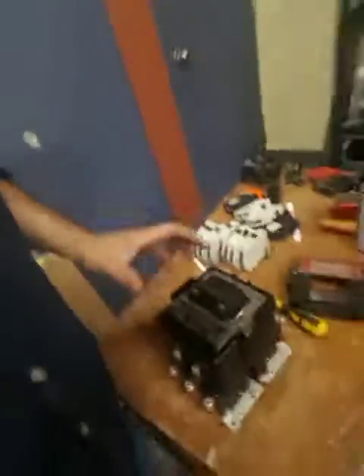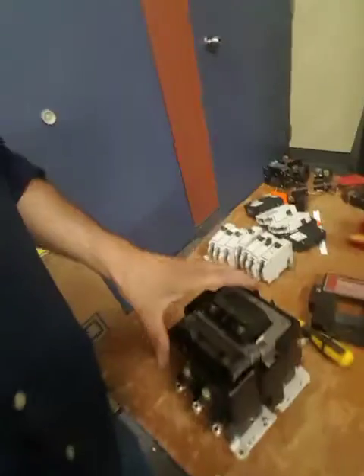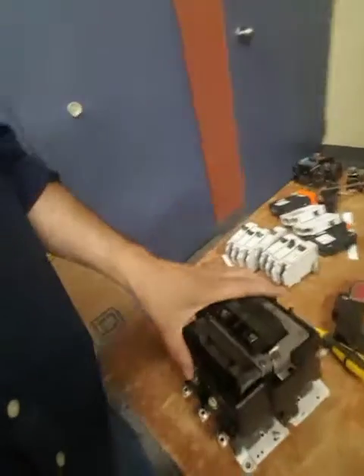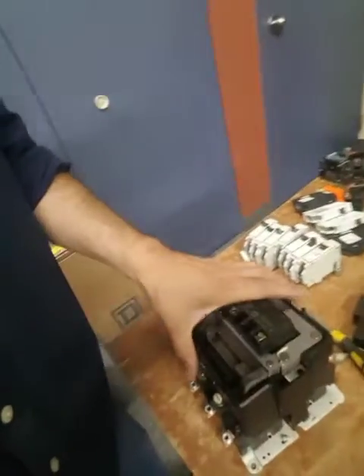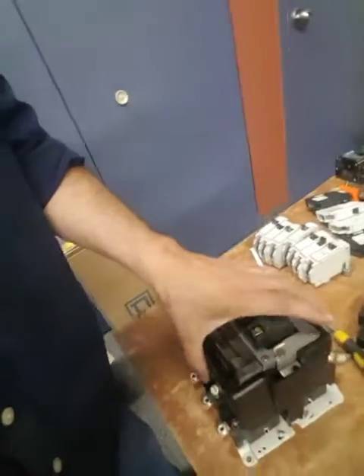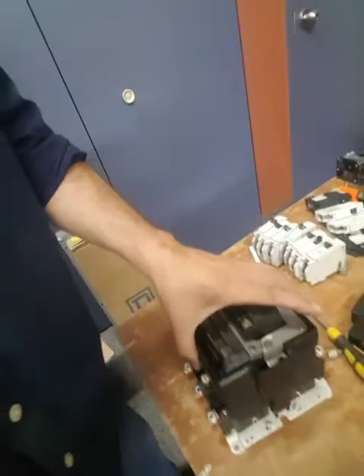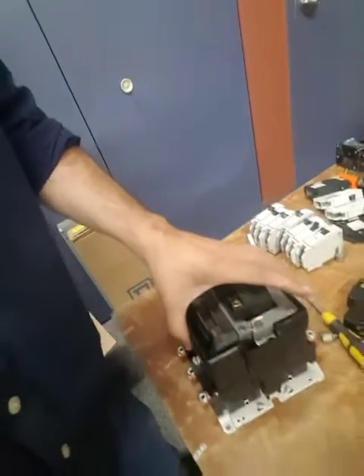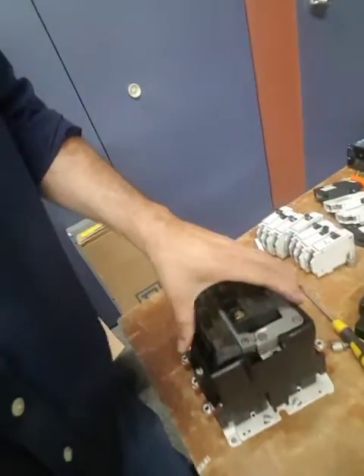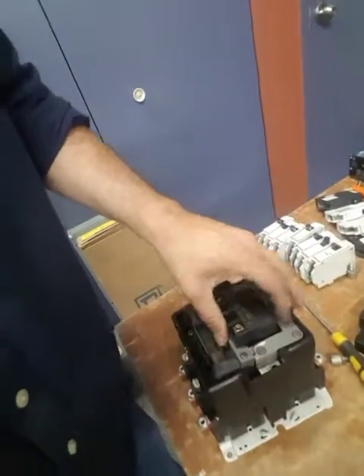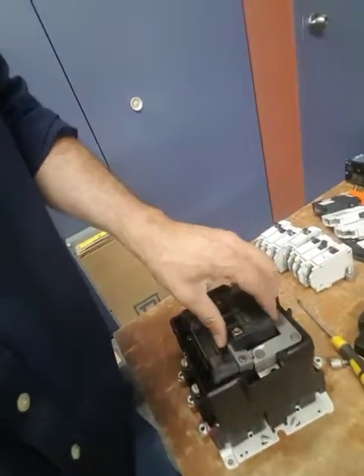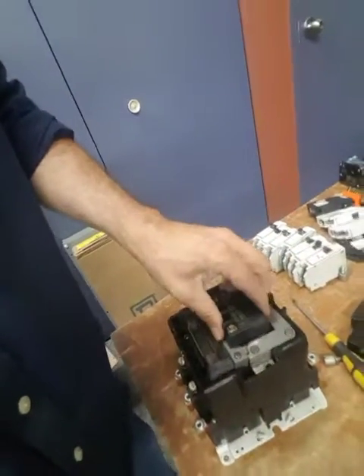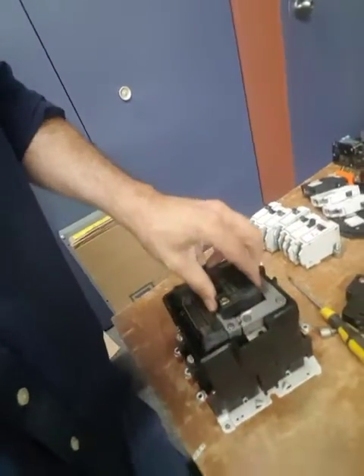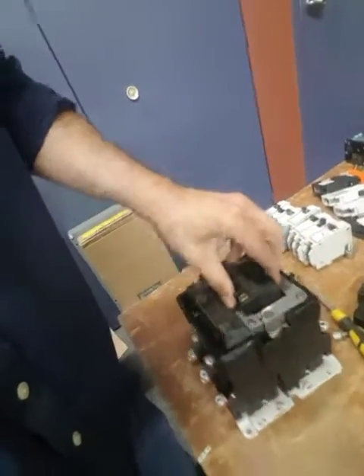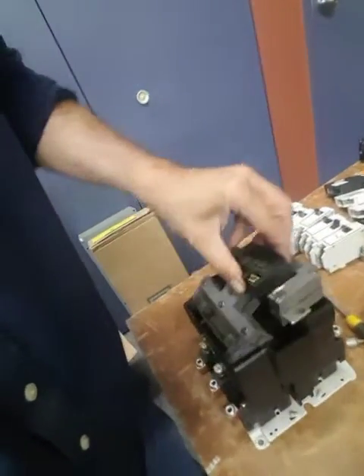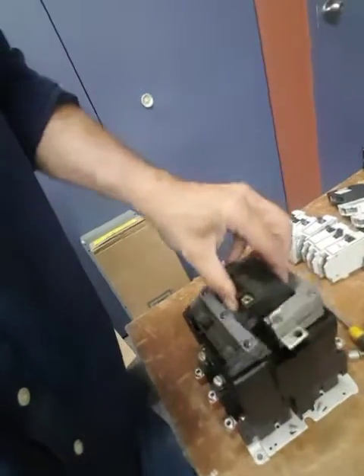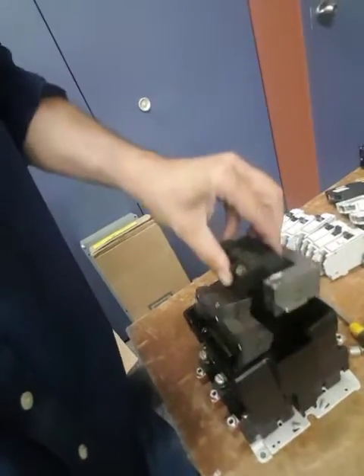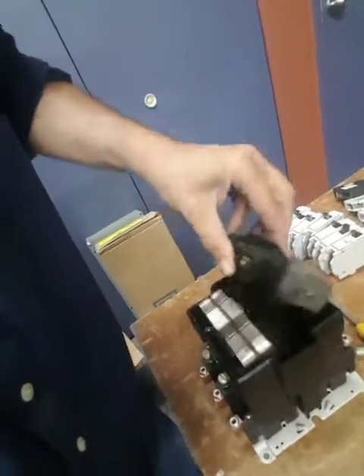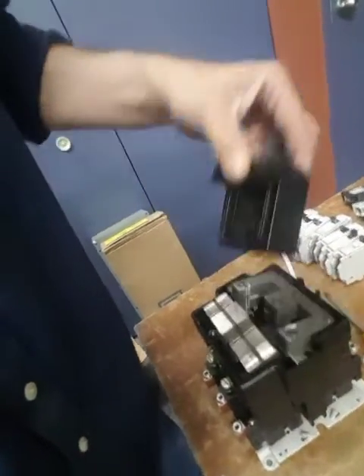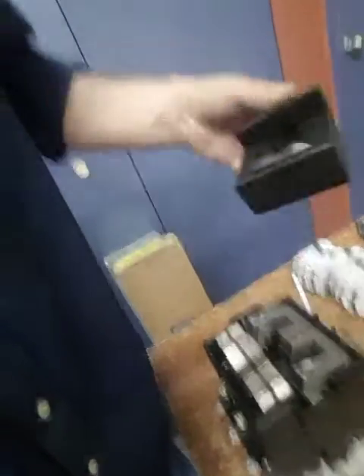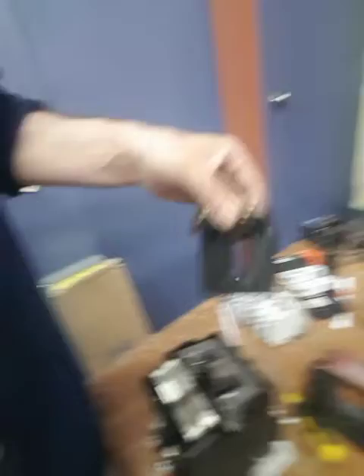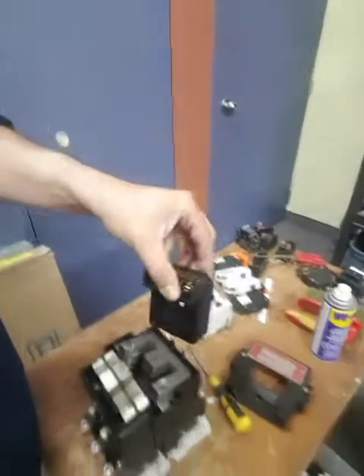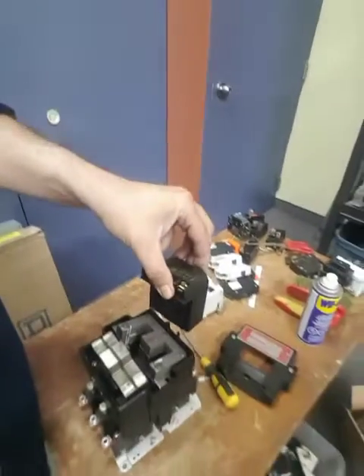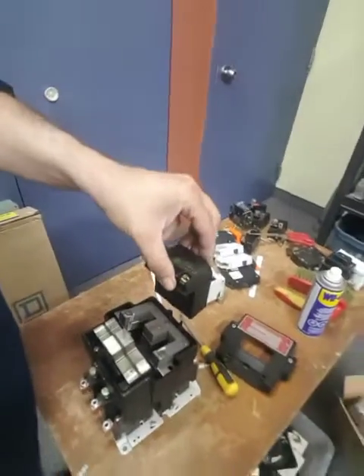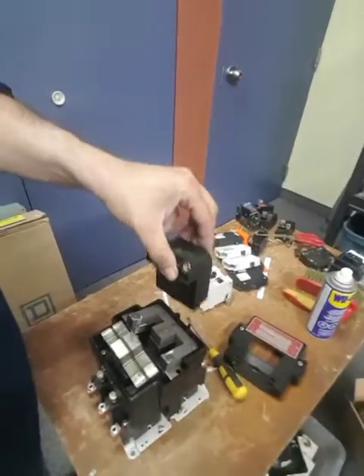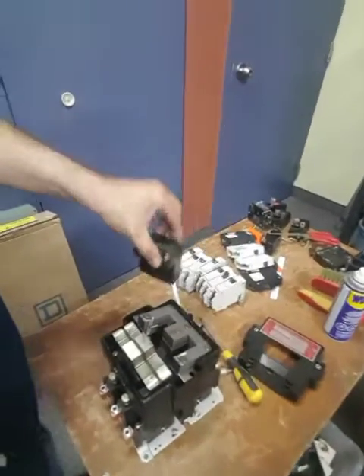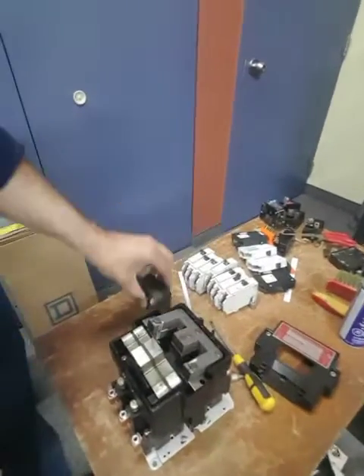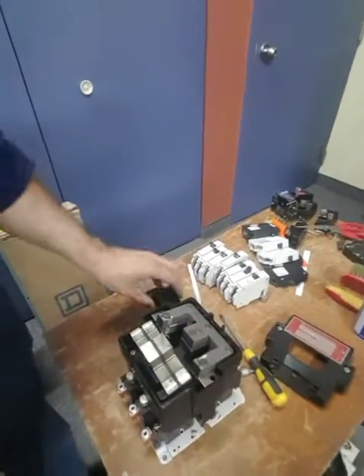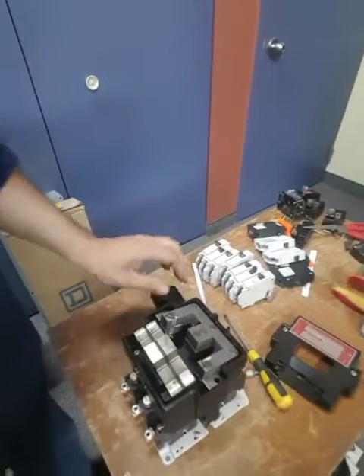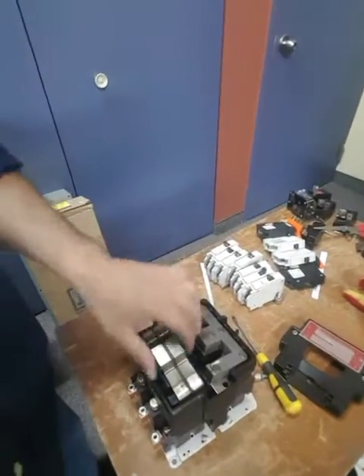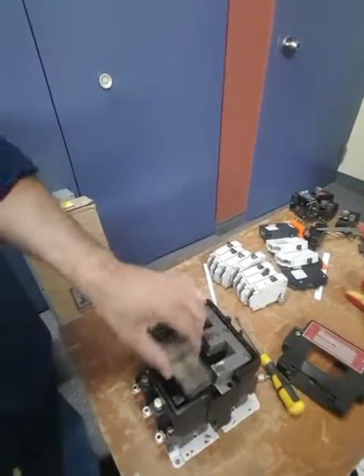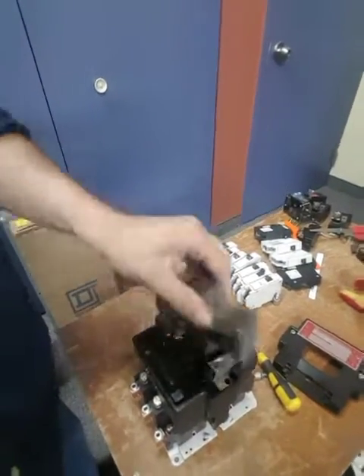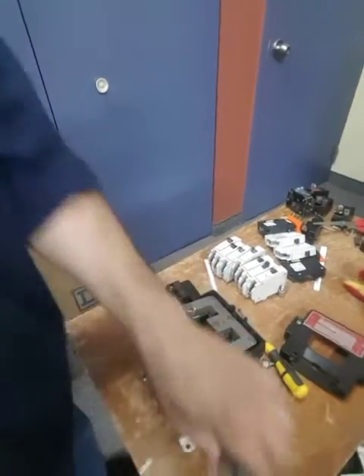There you are. Now you can see I need to break everything apart.